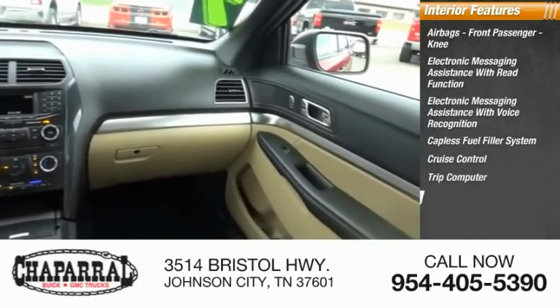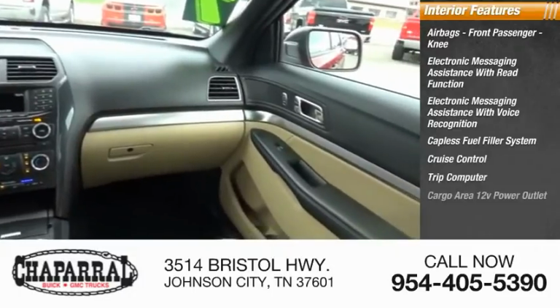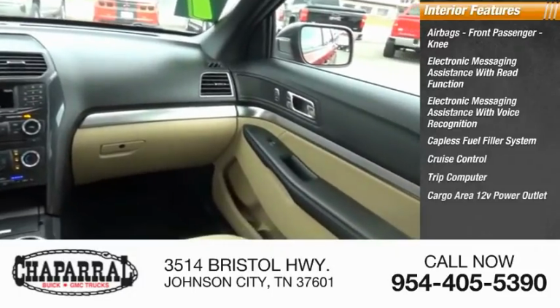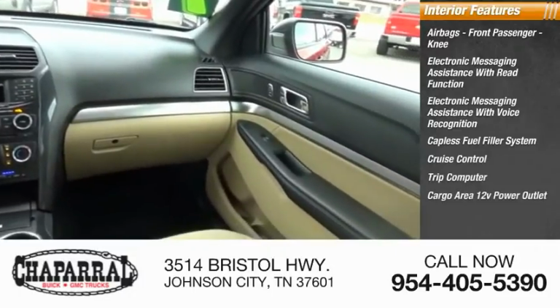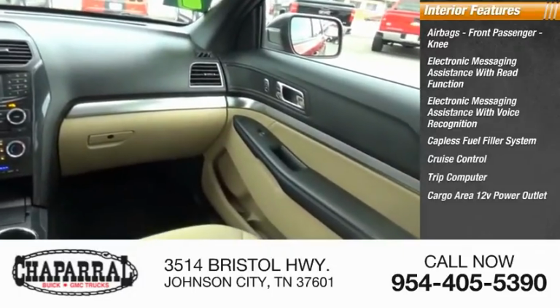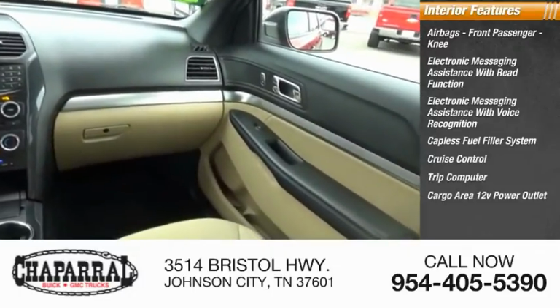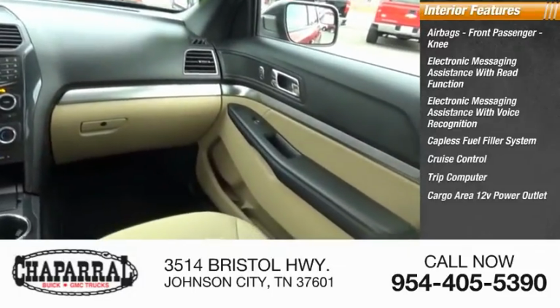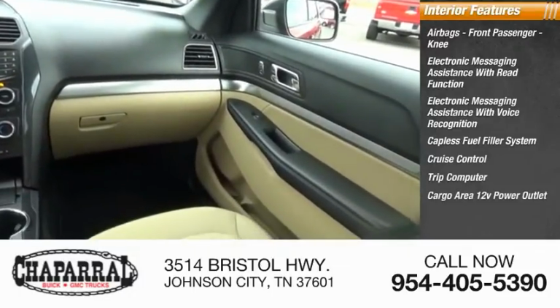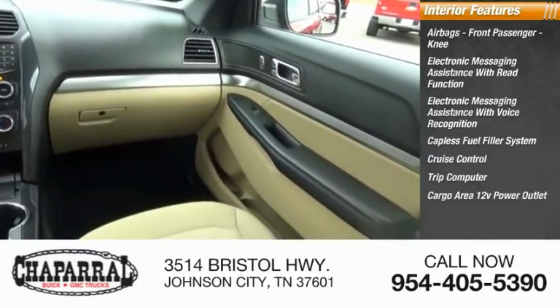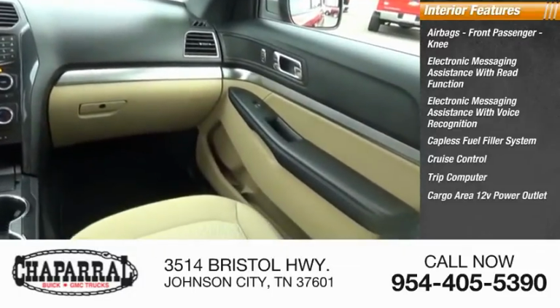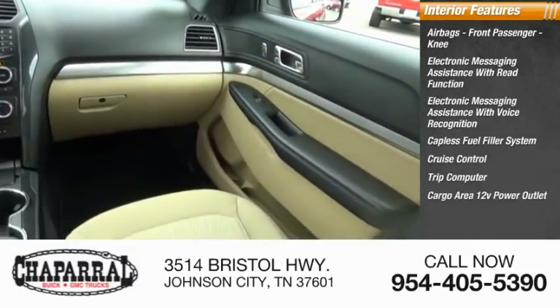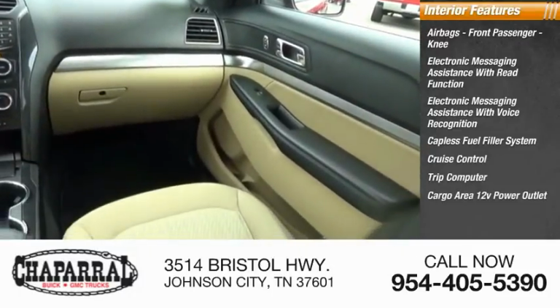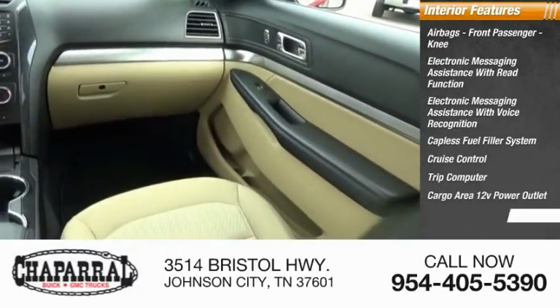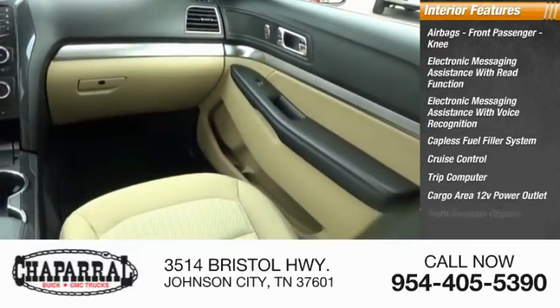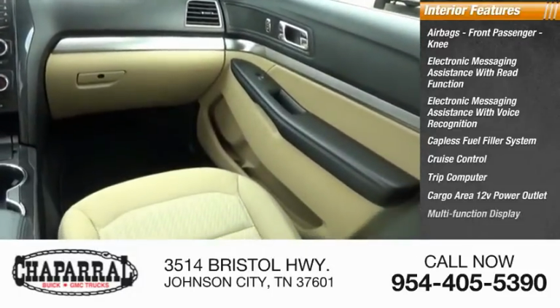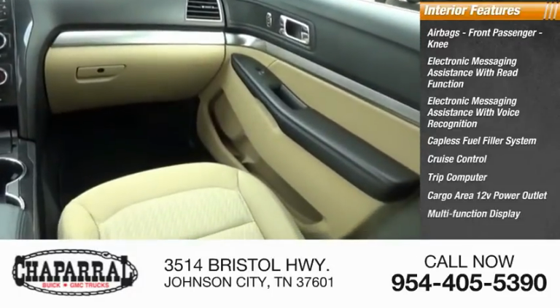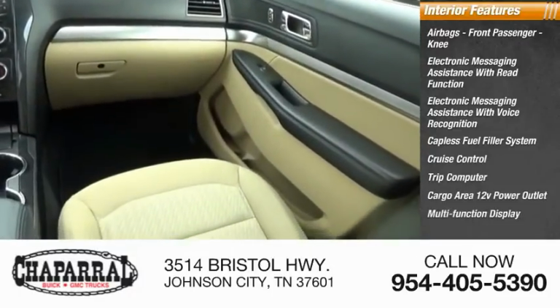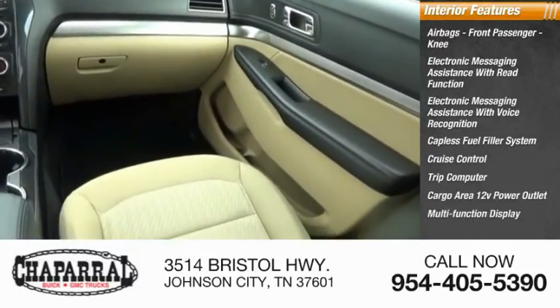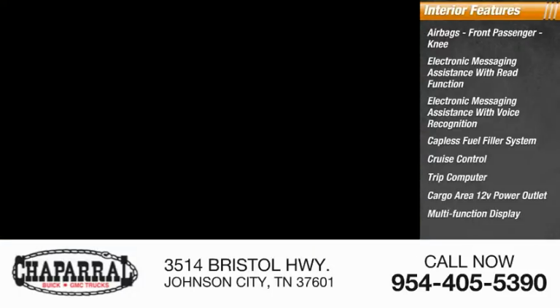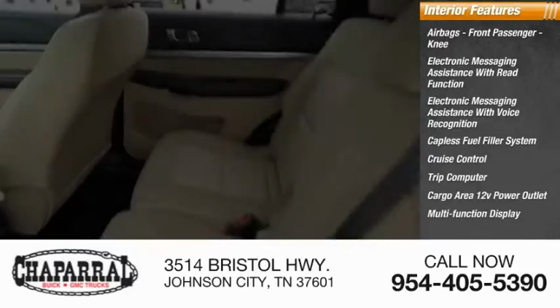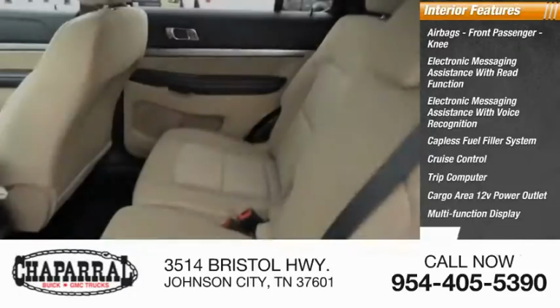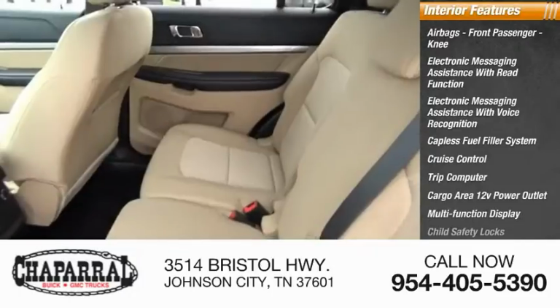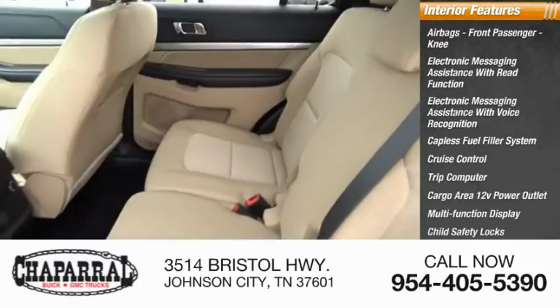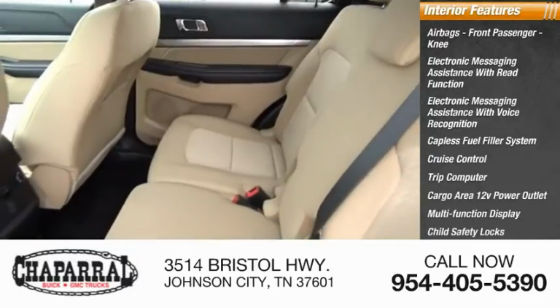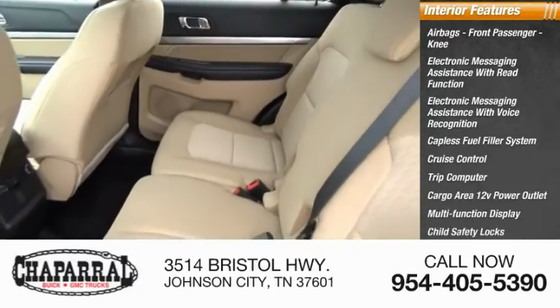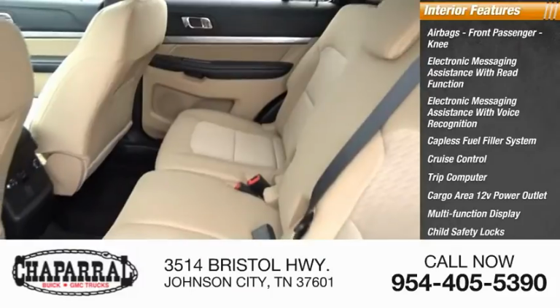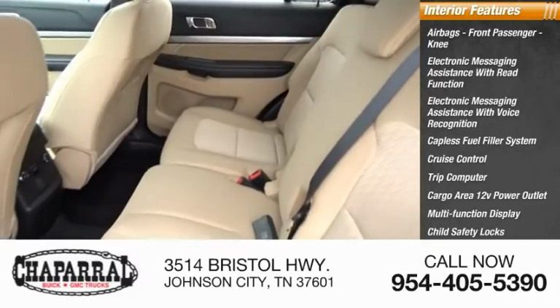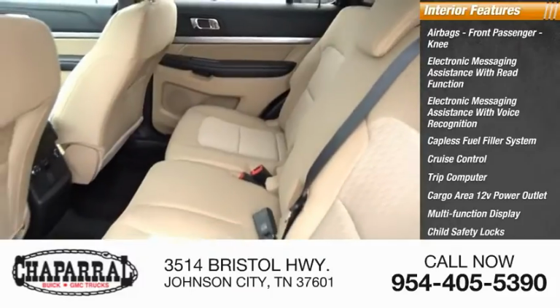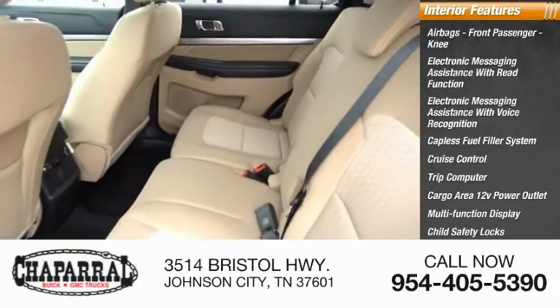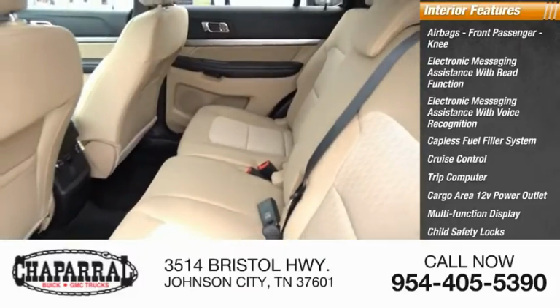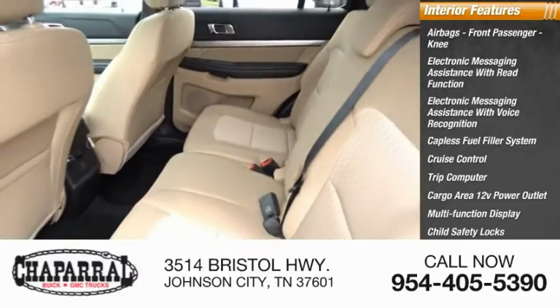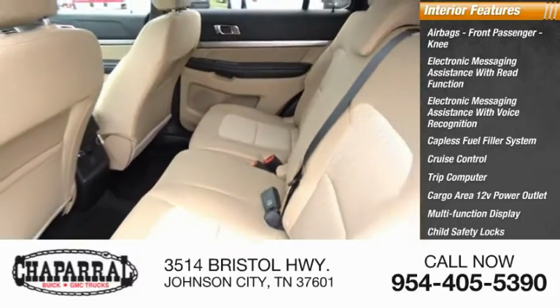Additional interior features include a cargo area 12-volt power outlet, multi-function display, child safety locks, and power windows.